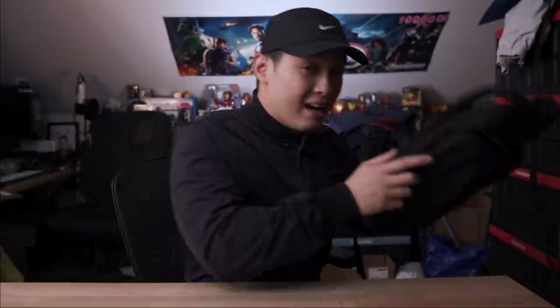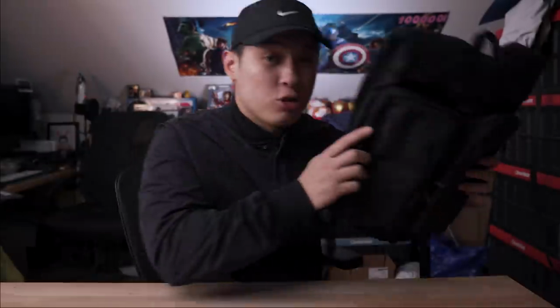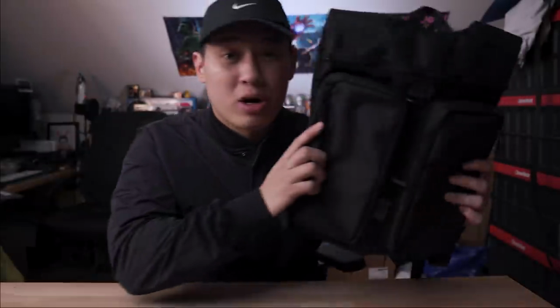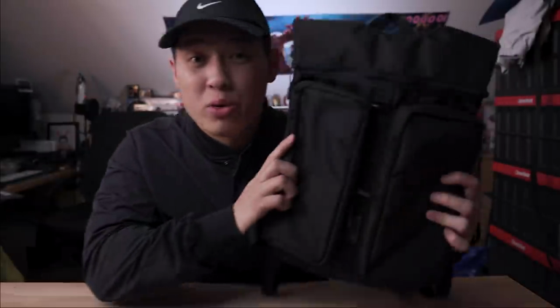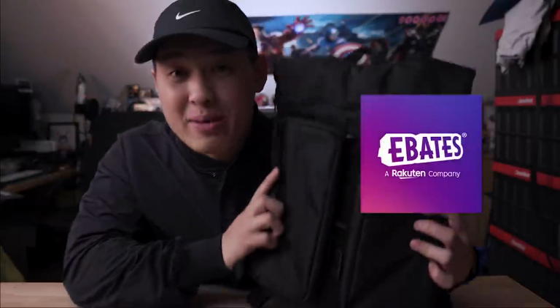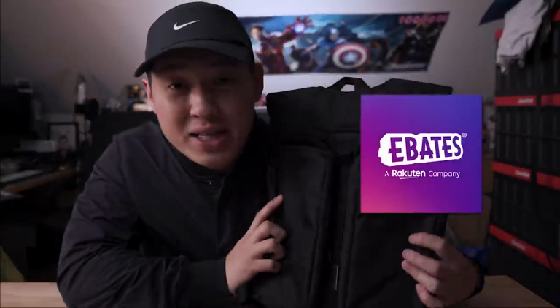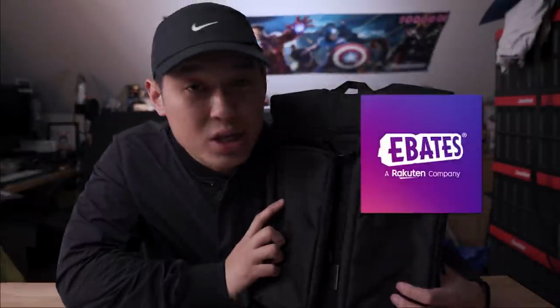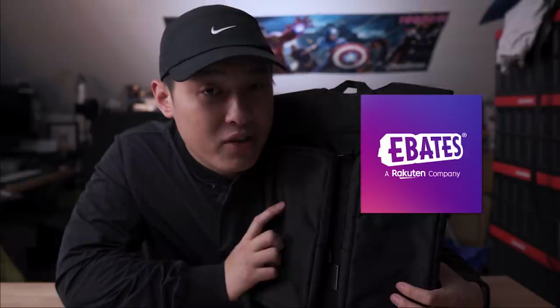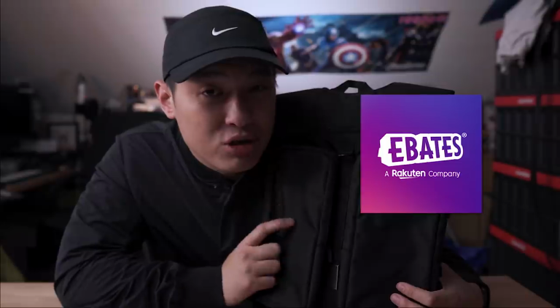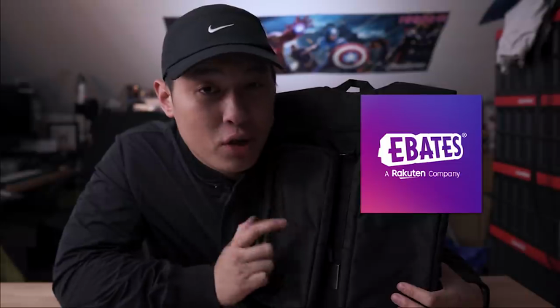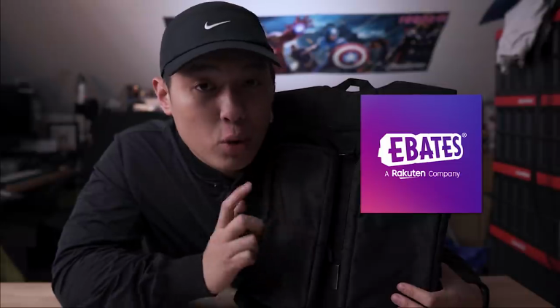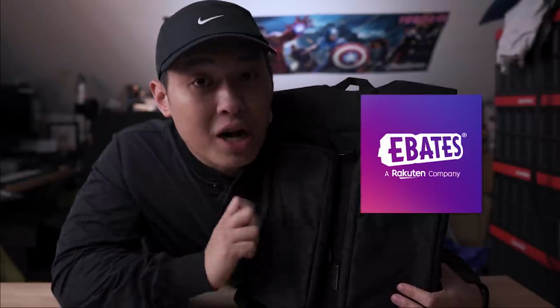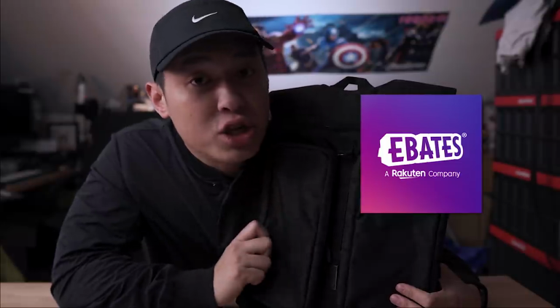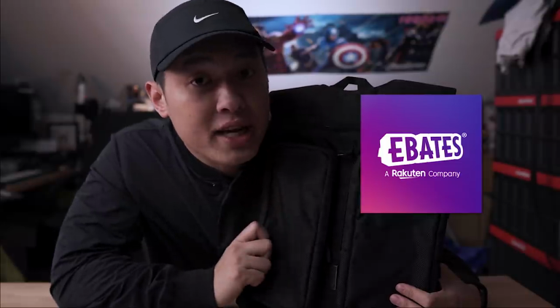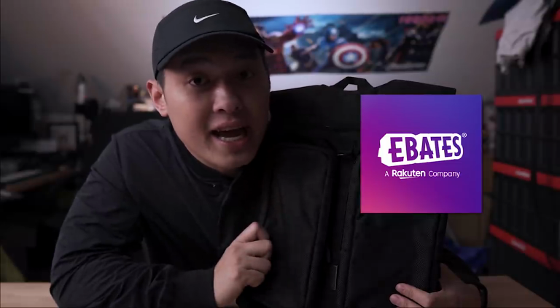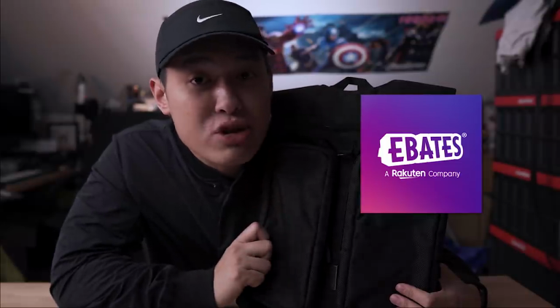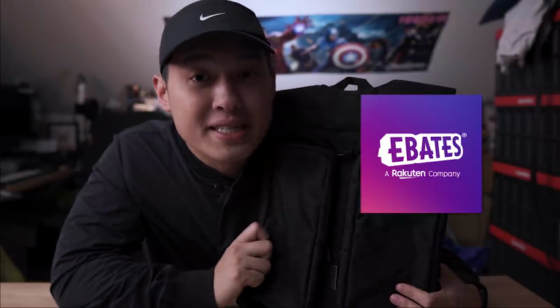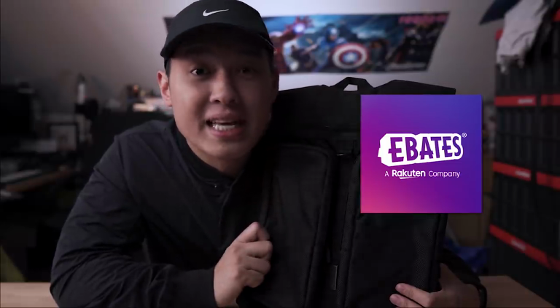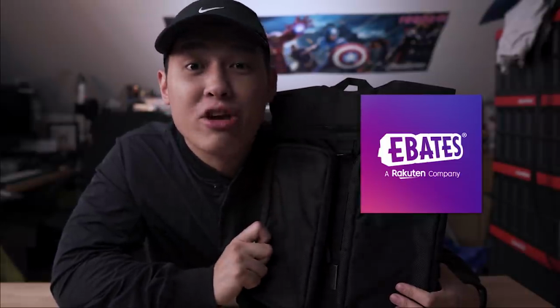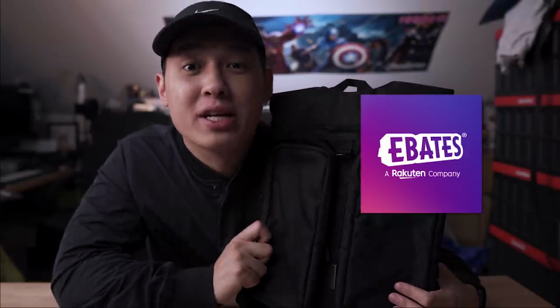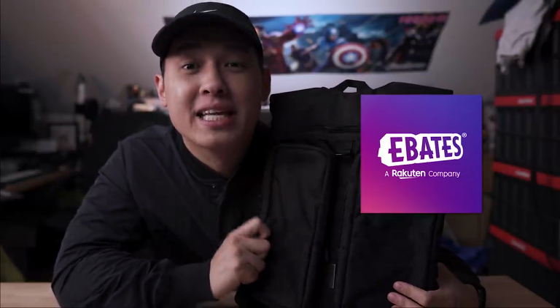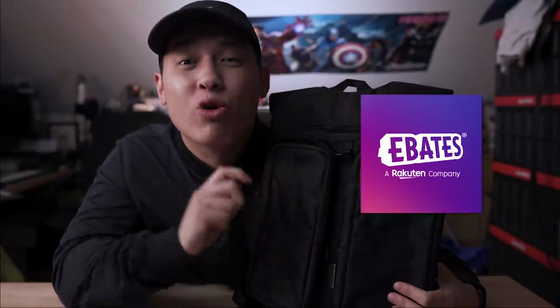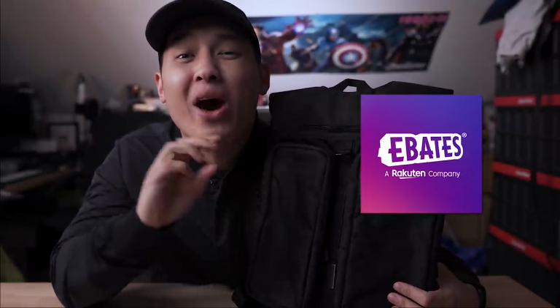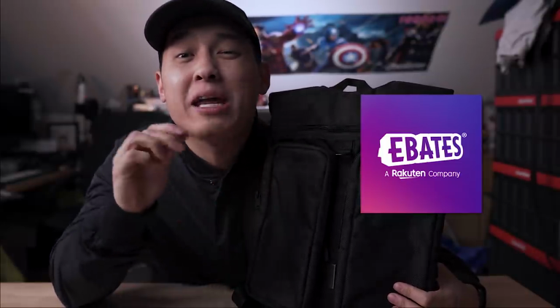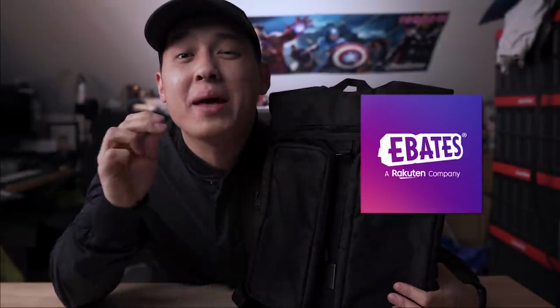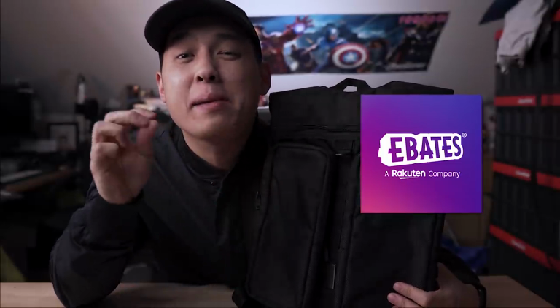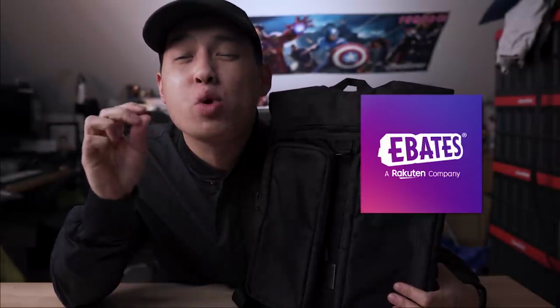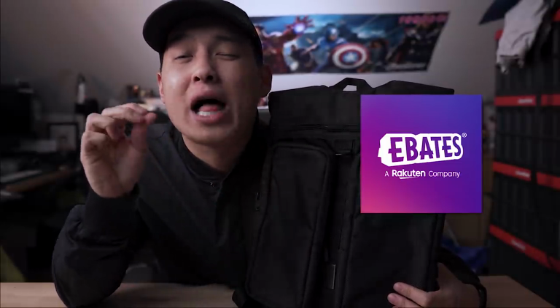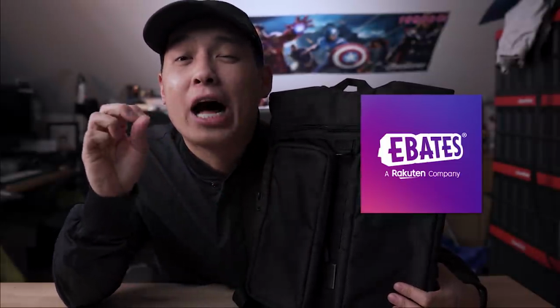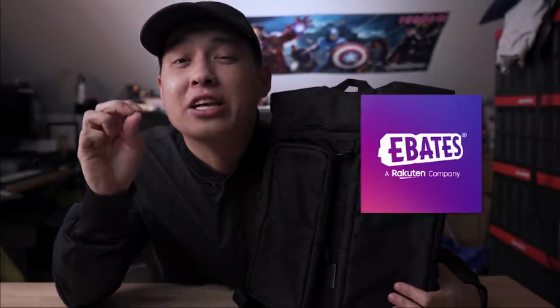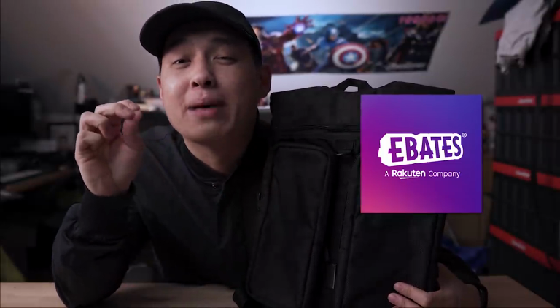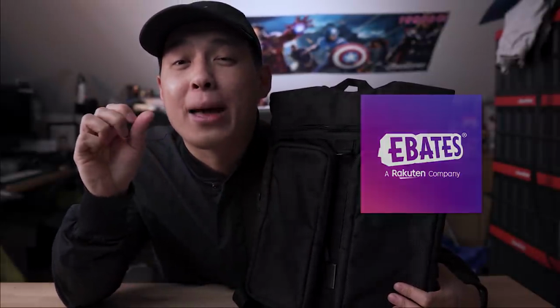I also partnered with Ebates on this video, so if you watch till the end you can see how you can save quite a bit of money on this baby.